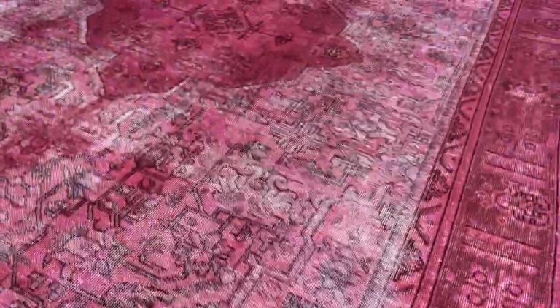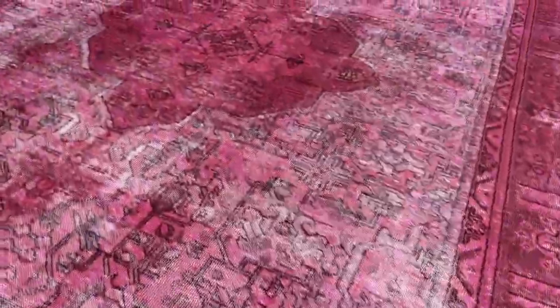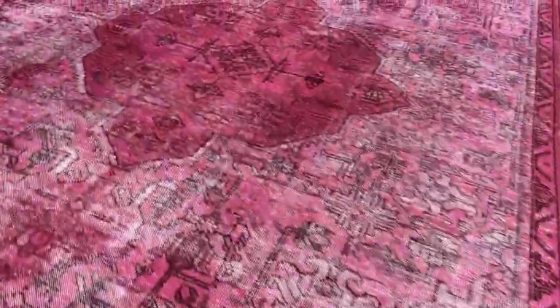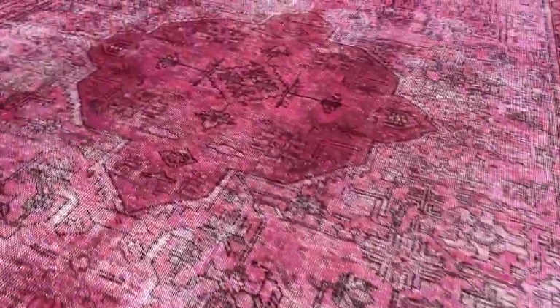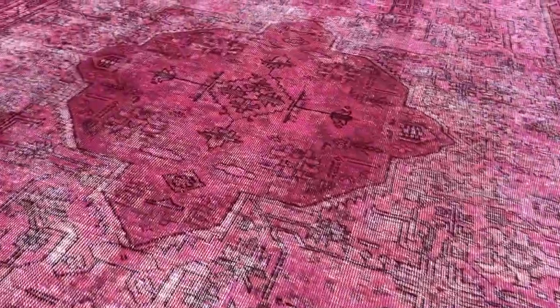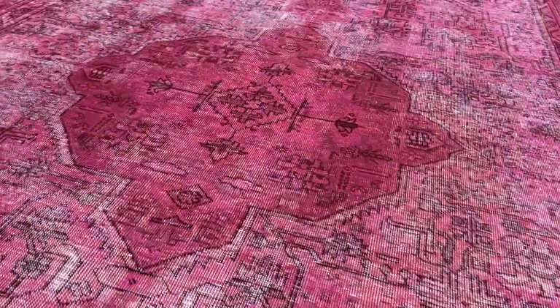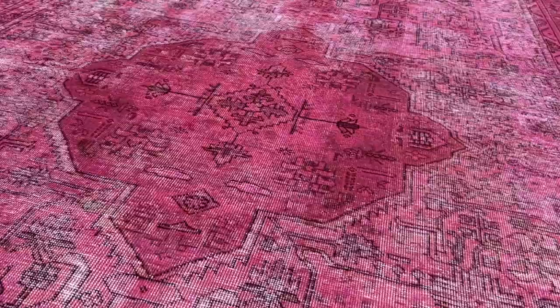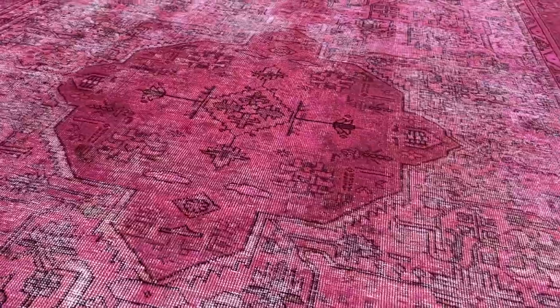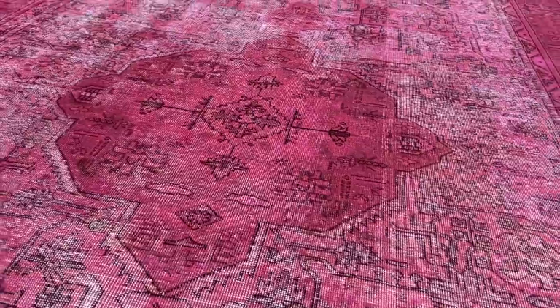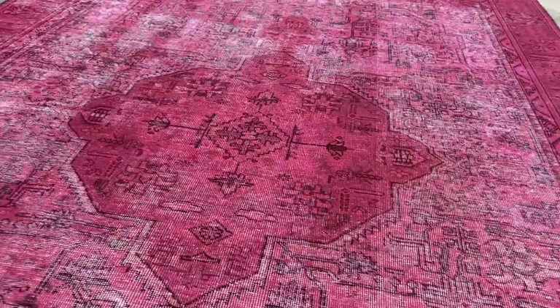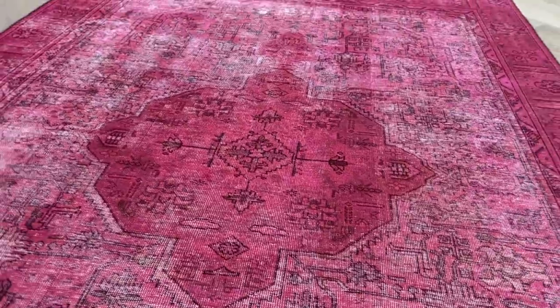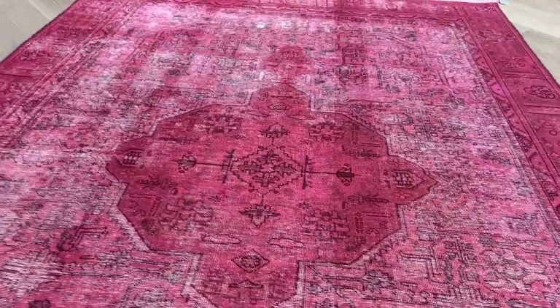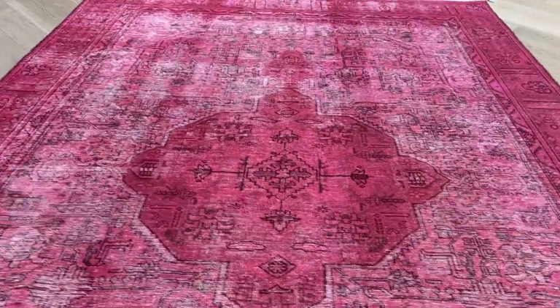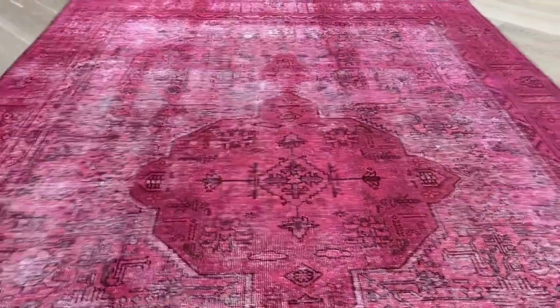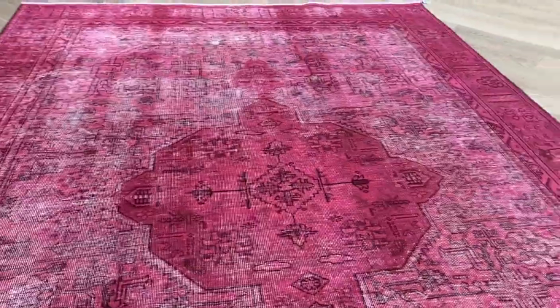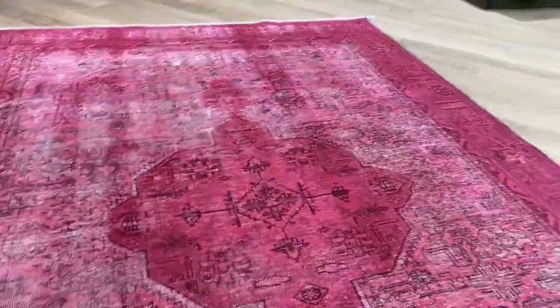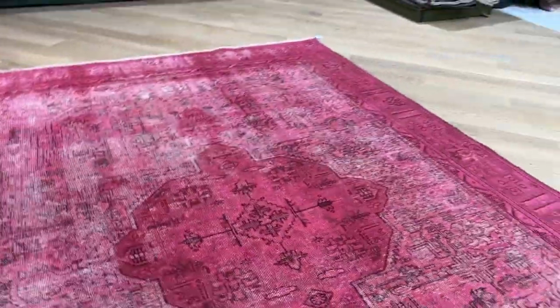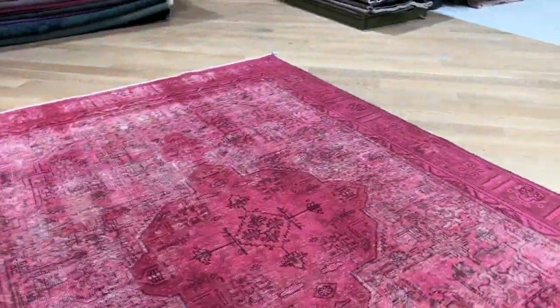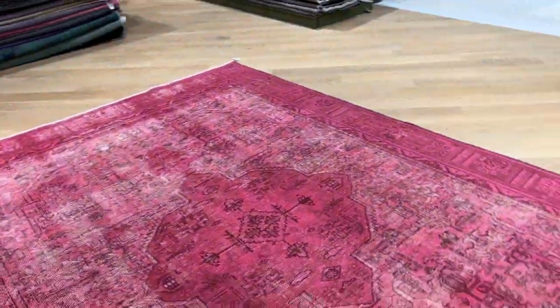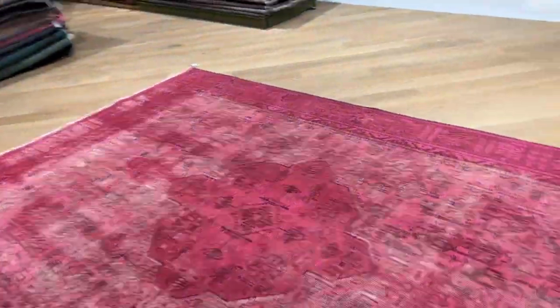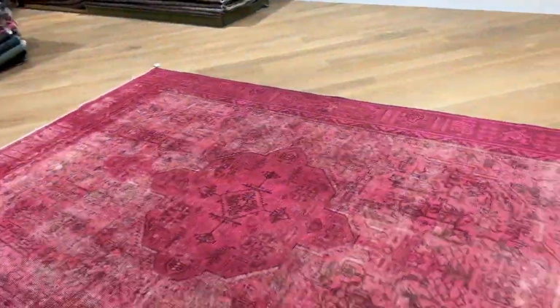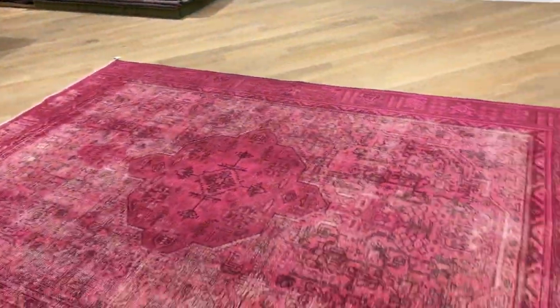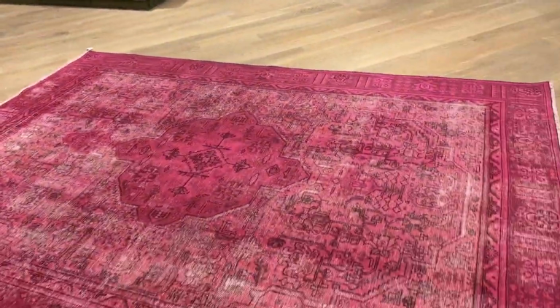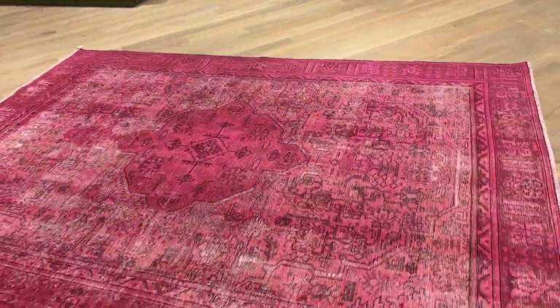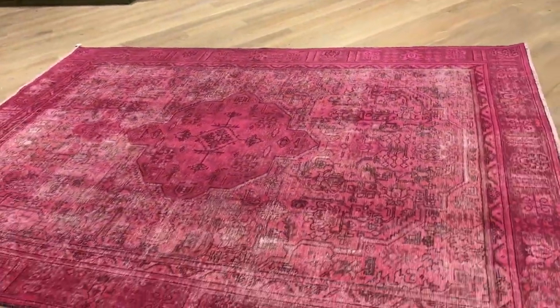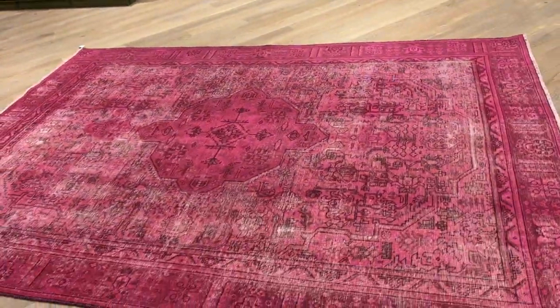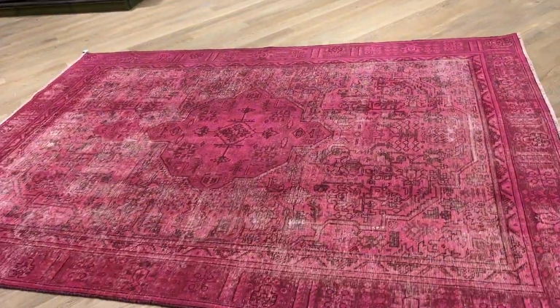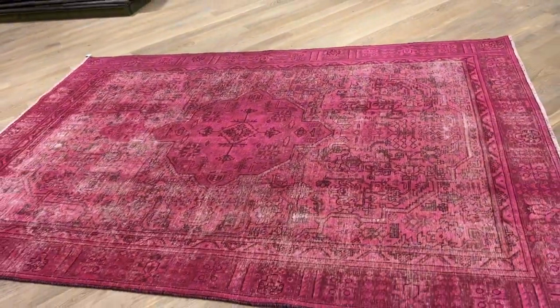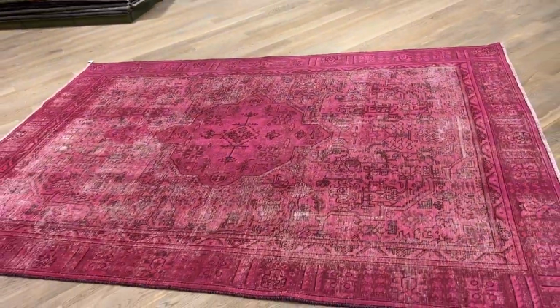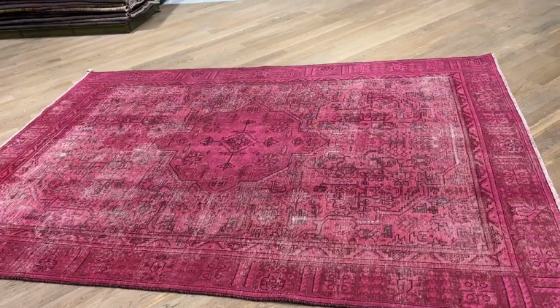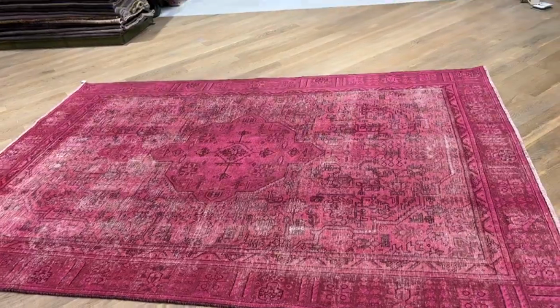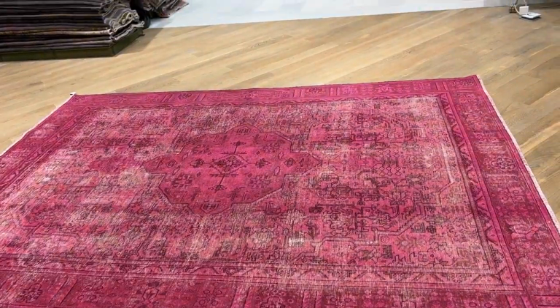The medallion you can see also is a bit more fuller, so it gives it a very unique feel and look. Absolutely stunning carpet, very, very high quality.